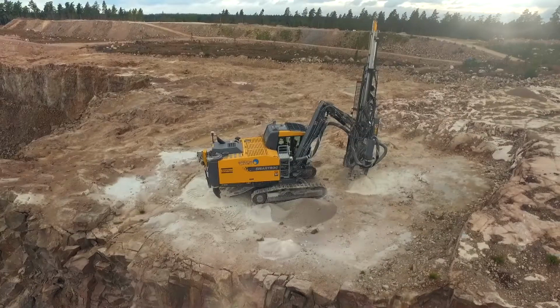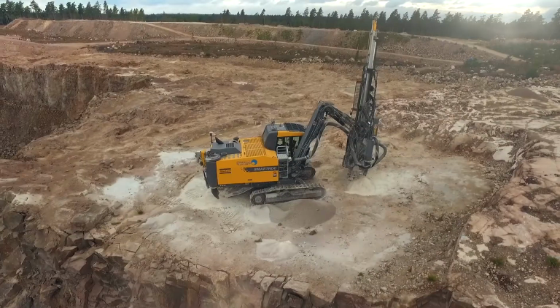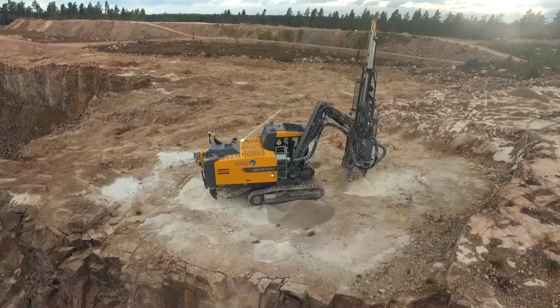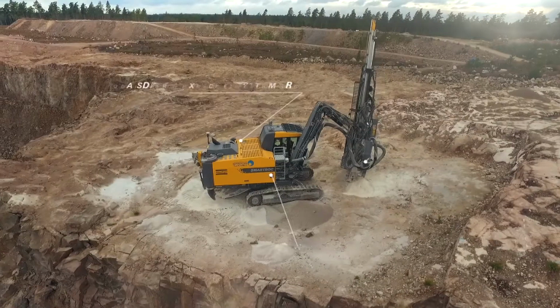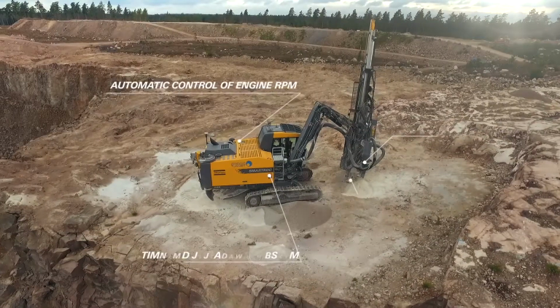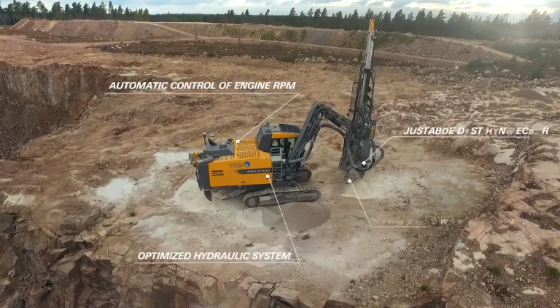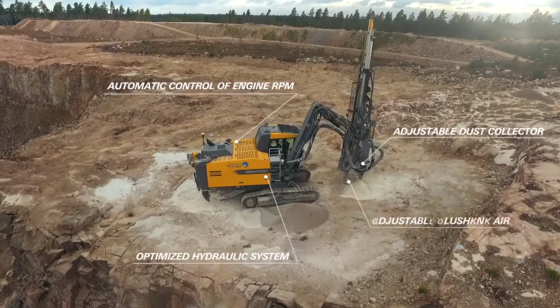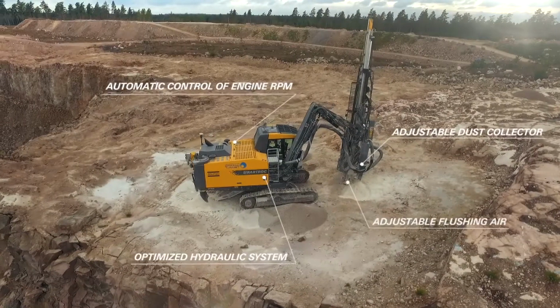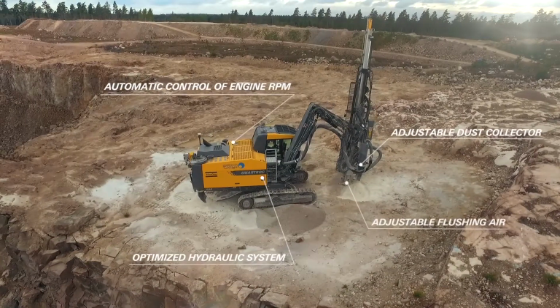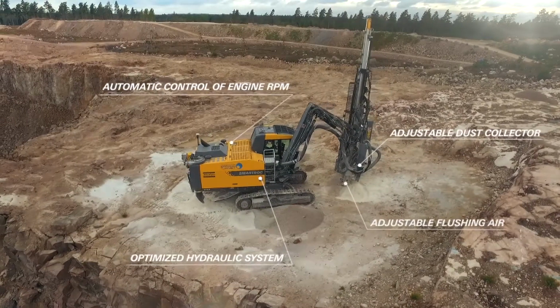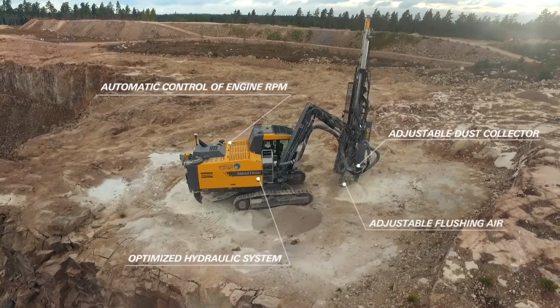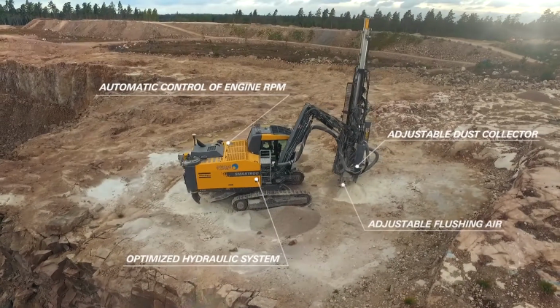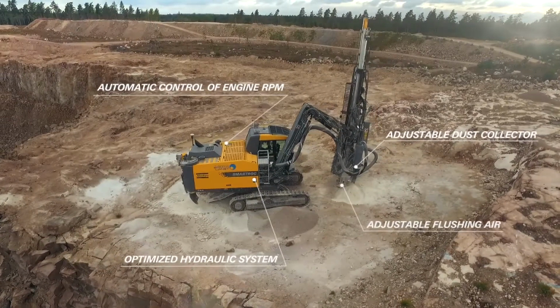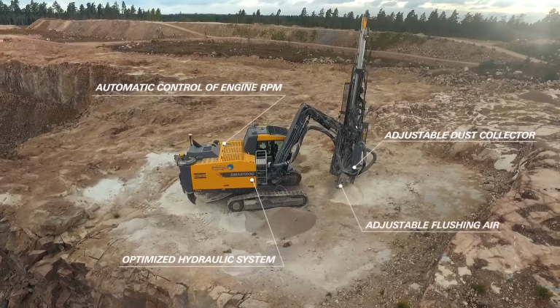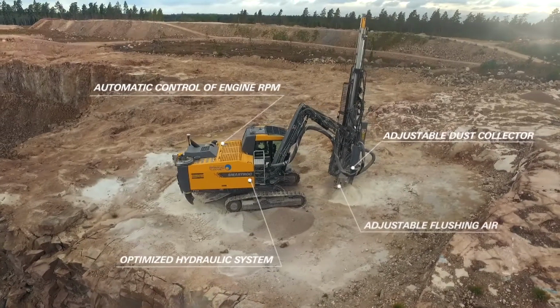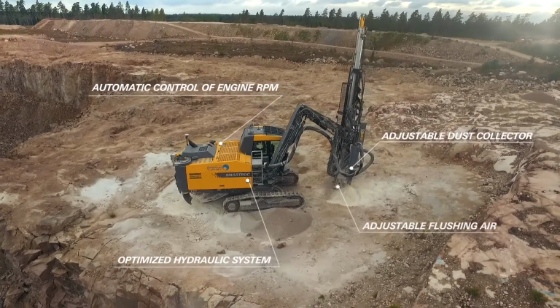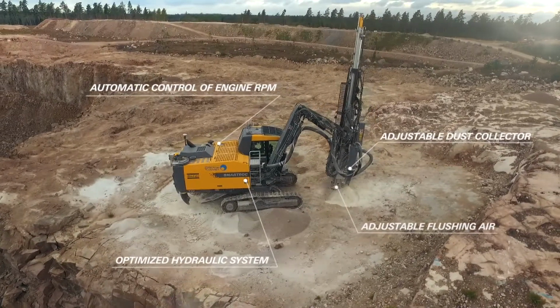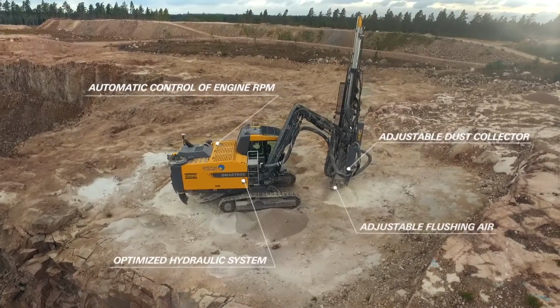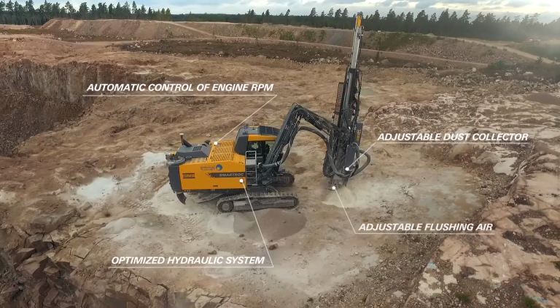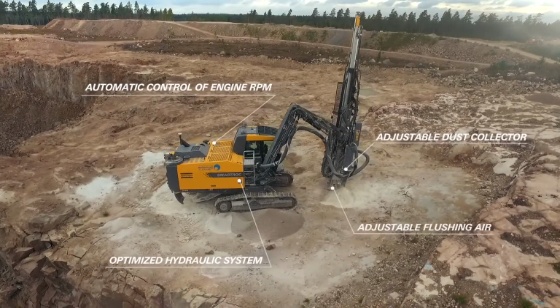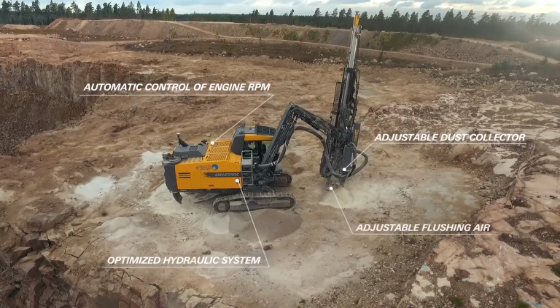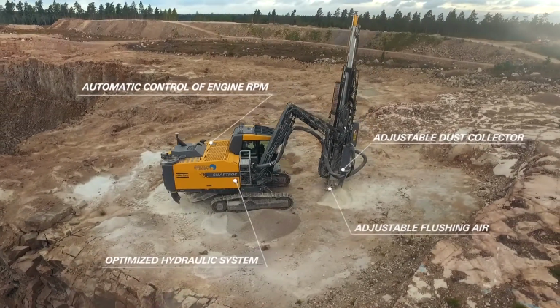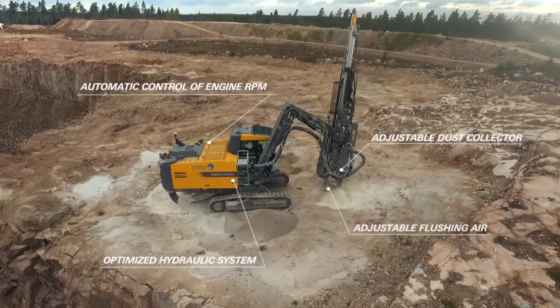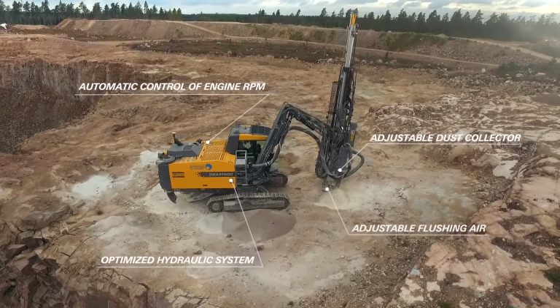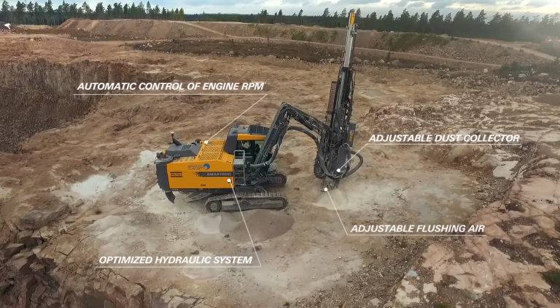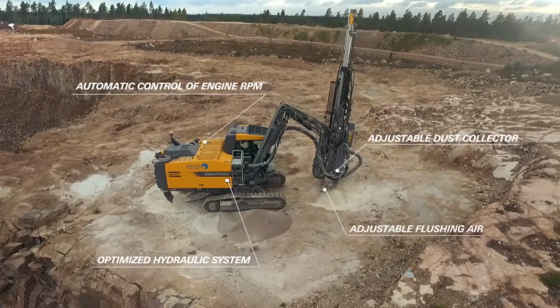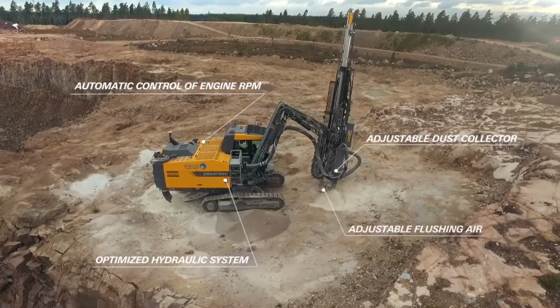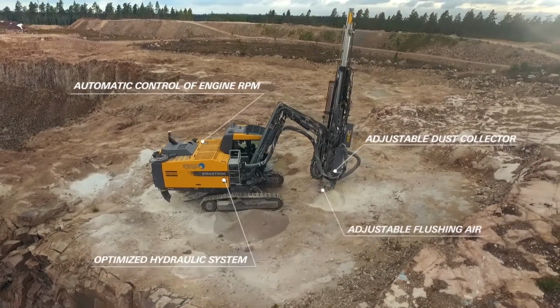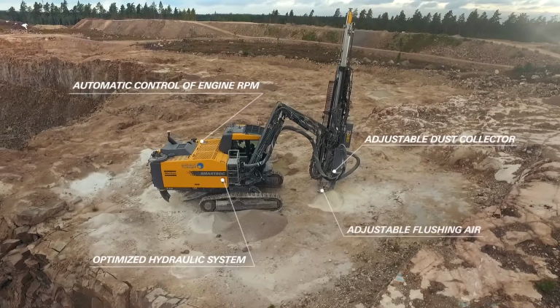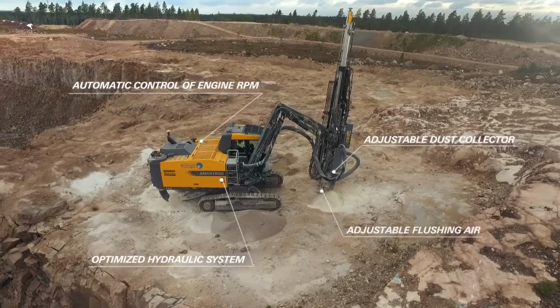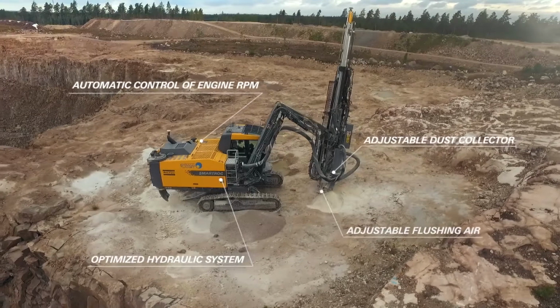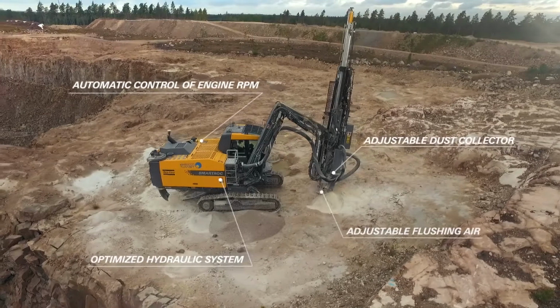The SmartRock has four major and unique technologies that specifically manage fuel consumption.